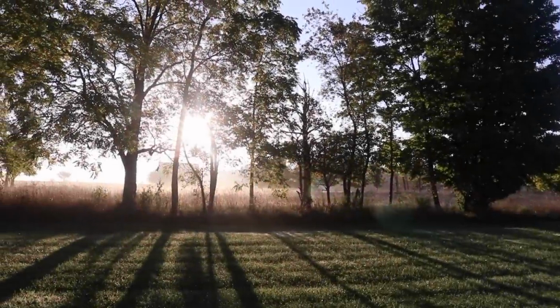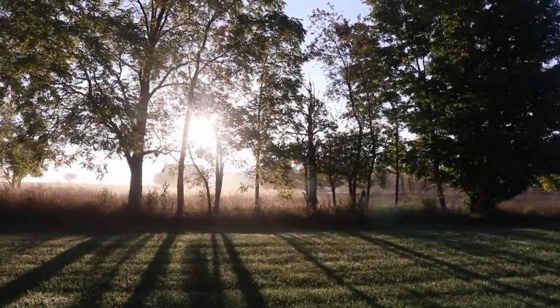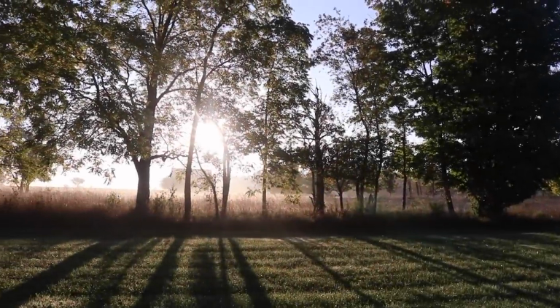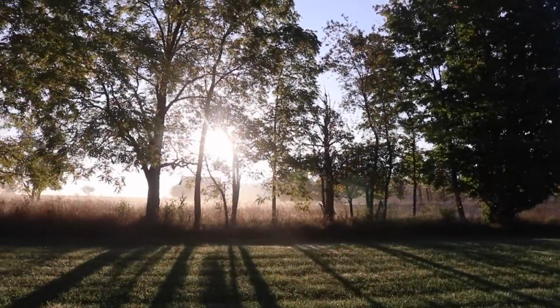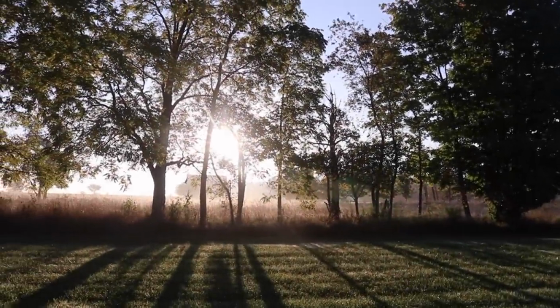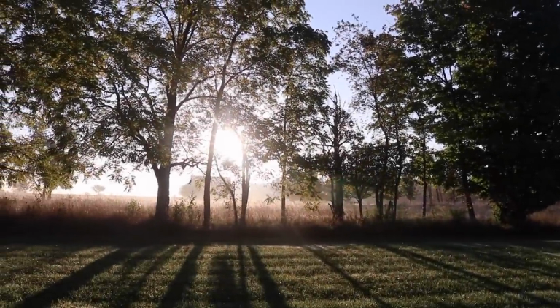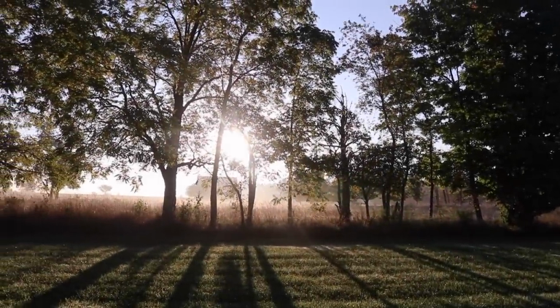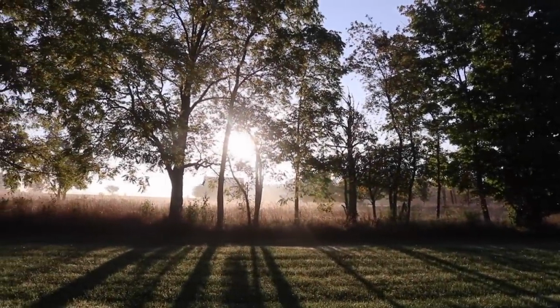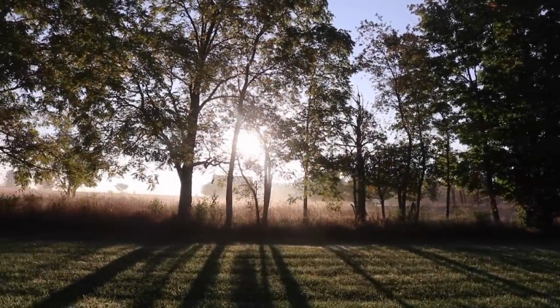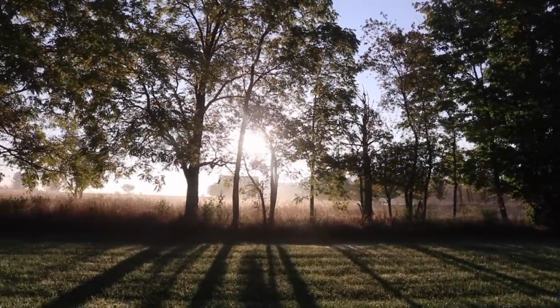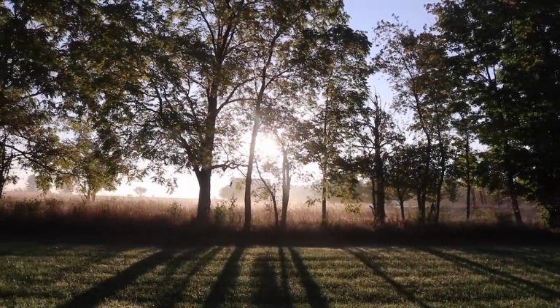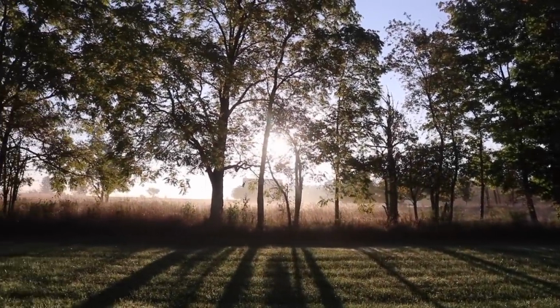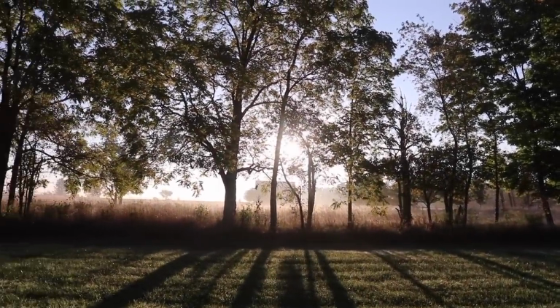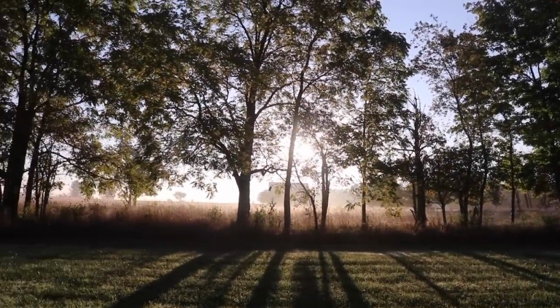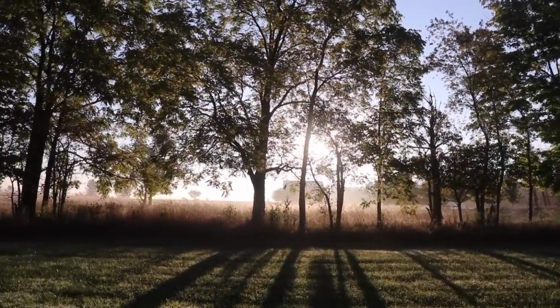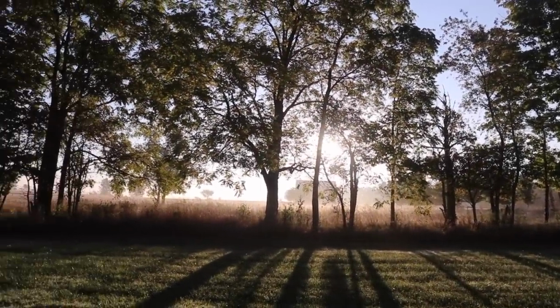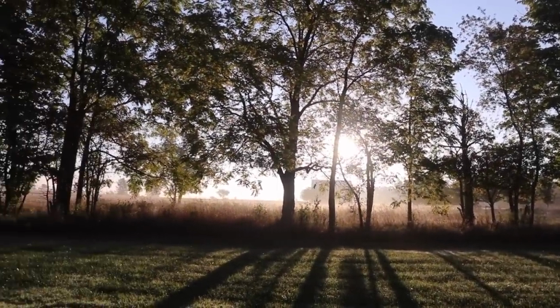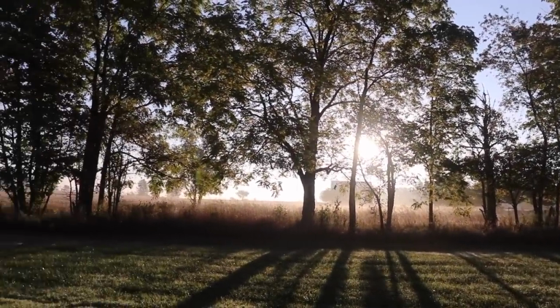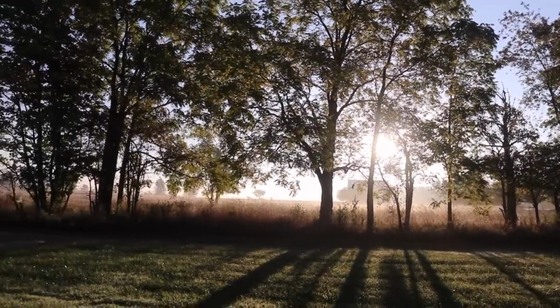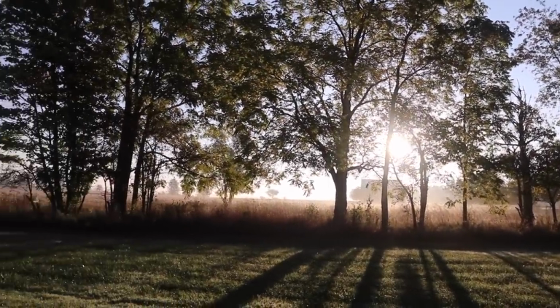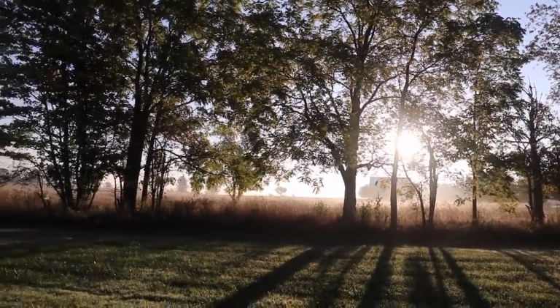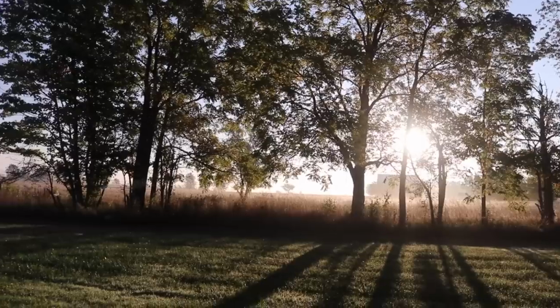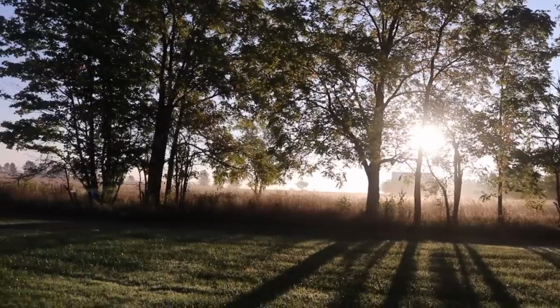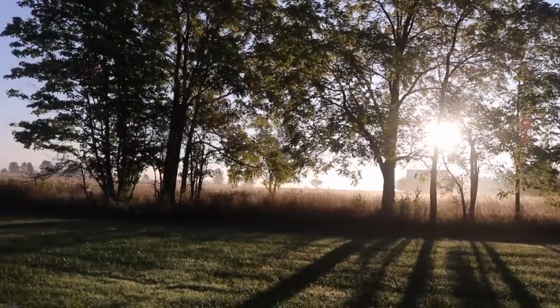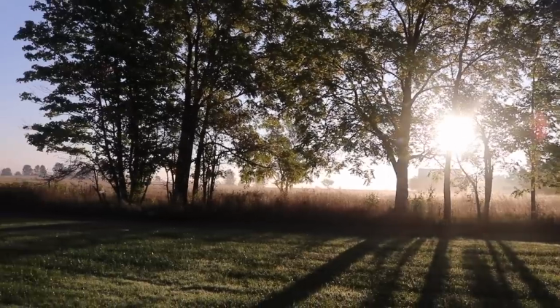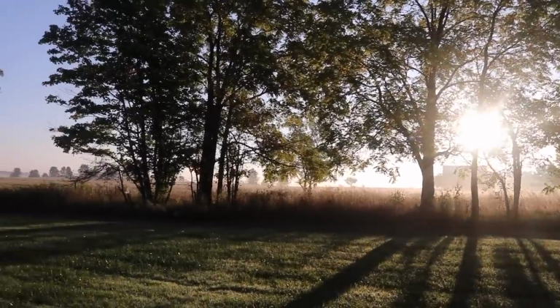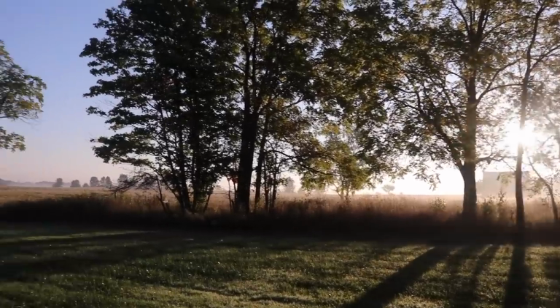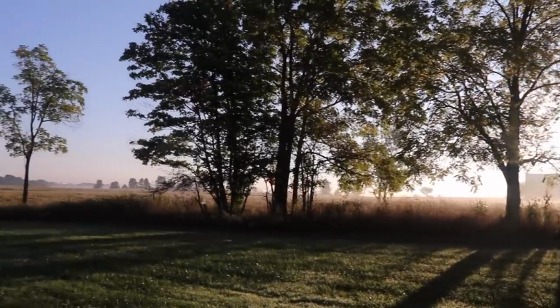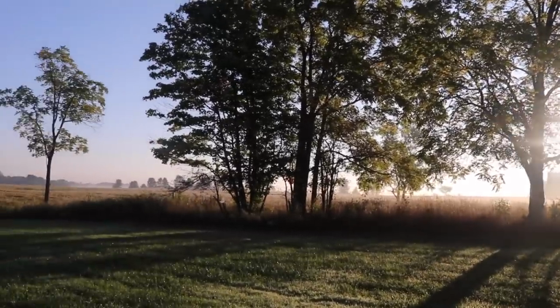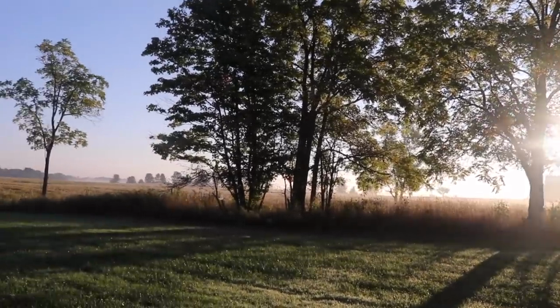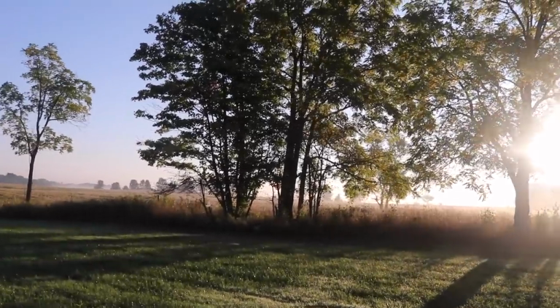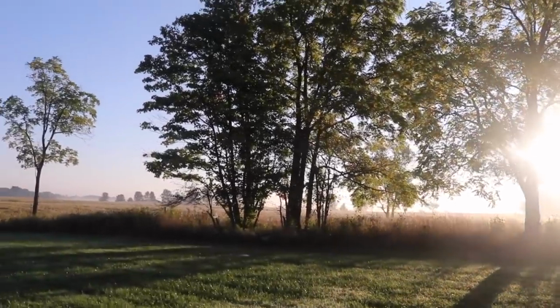I can tell you this, the sunrises here never get old.